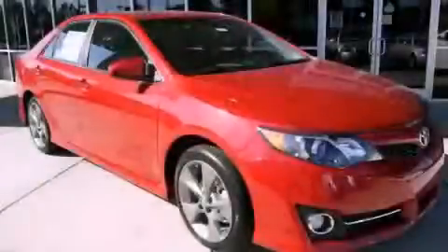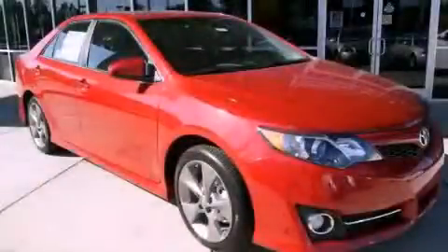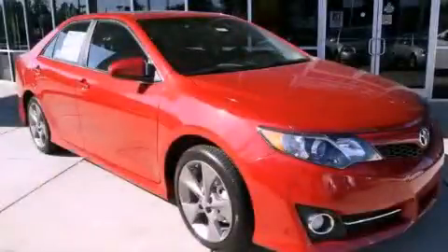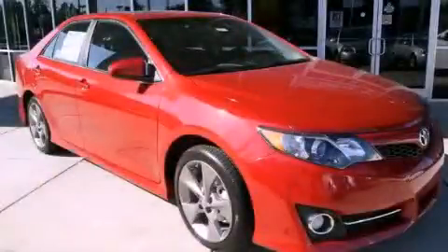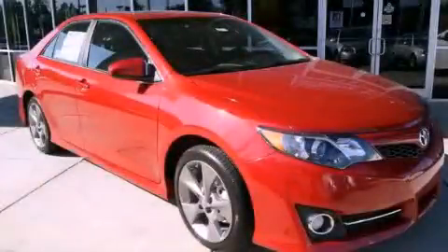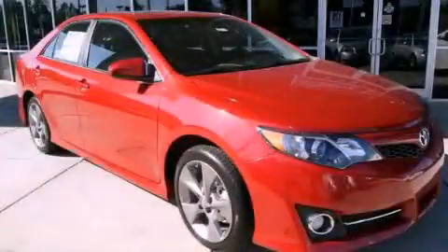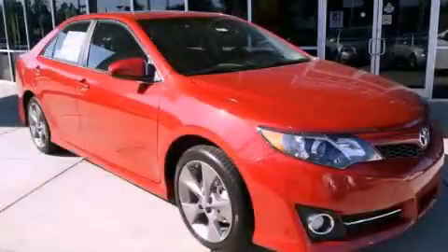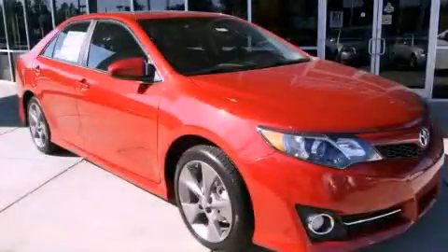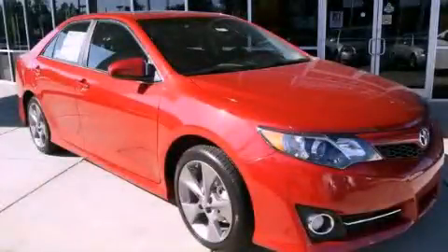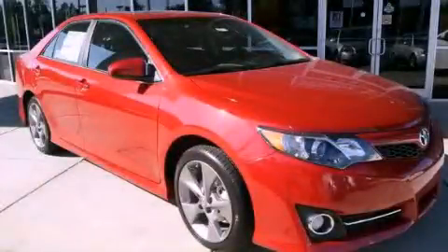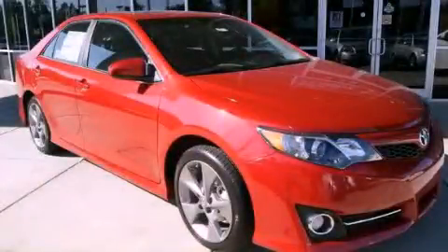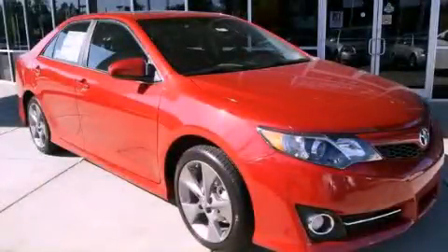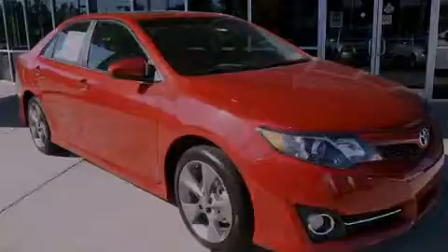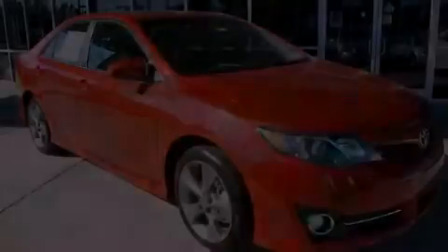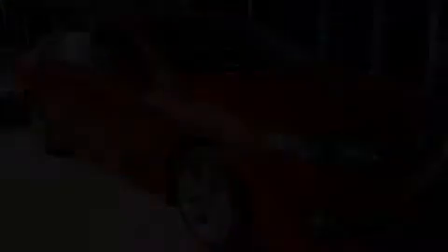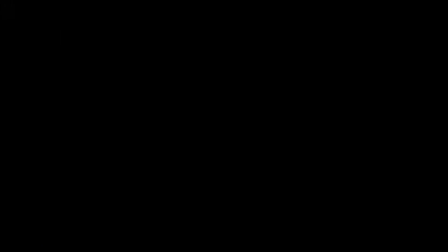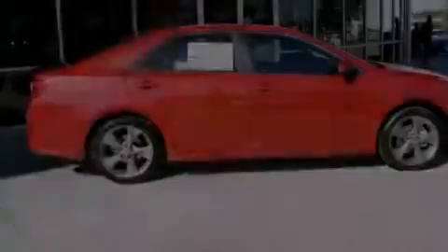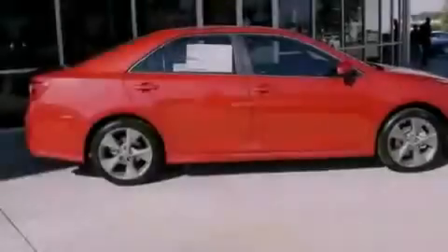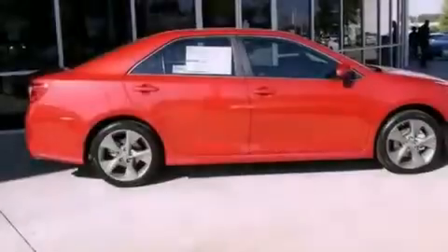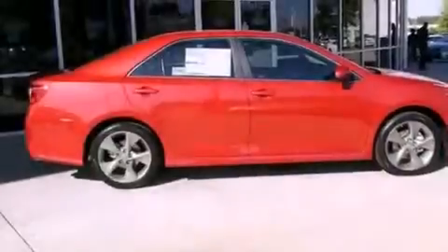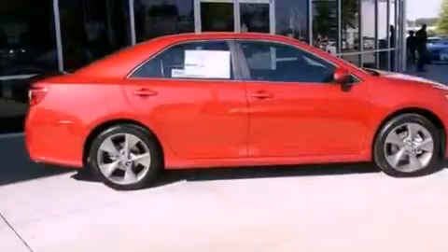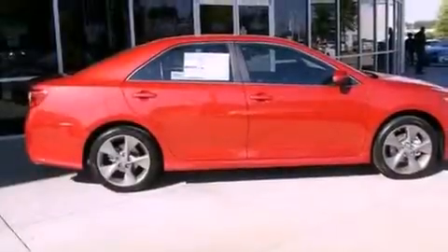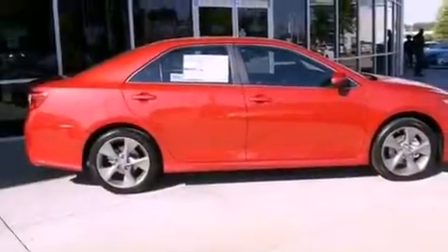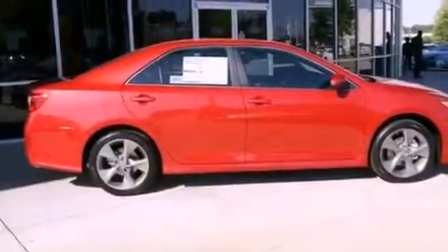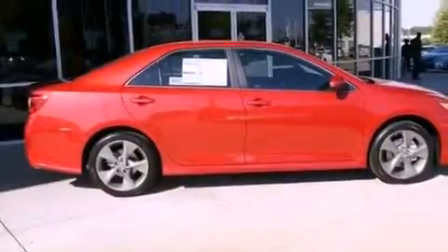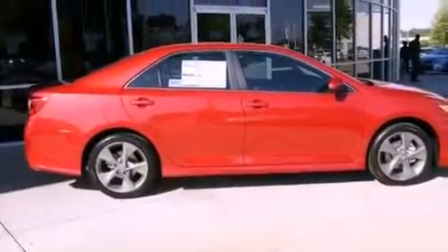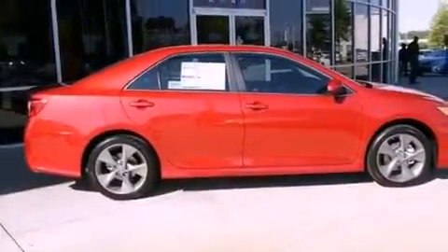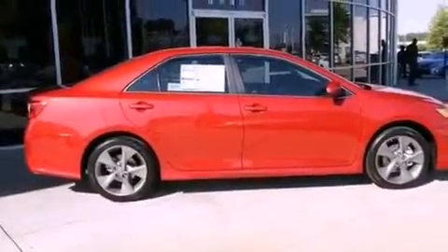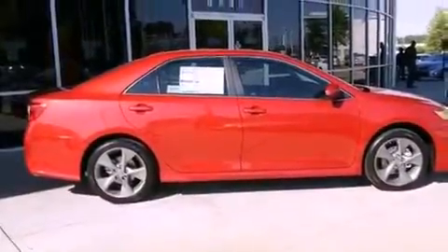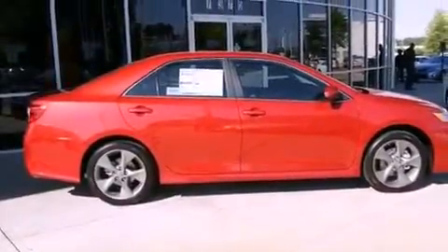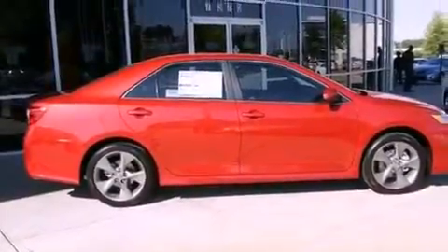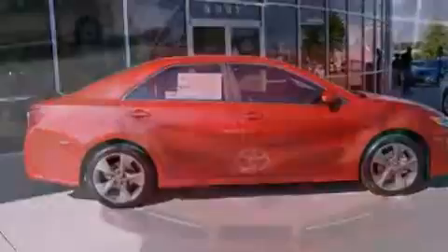This is a brand-new 2012 Toyota Camry. It has a 3.5-liter six-cylinder engine and an automatic transmission.